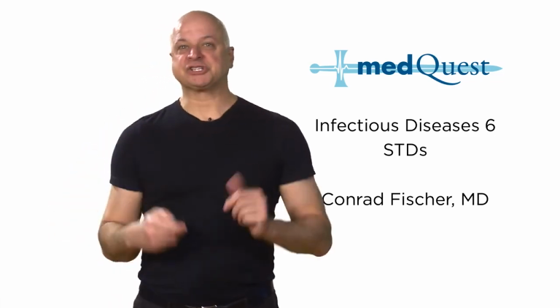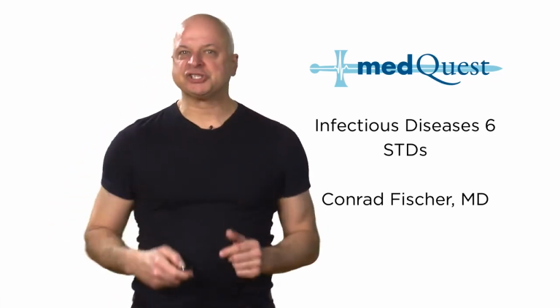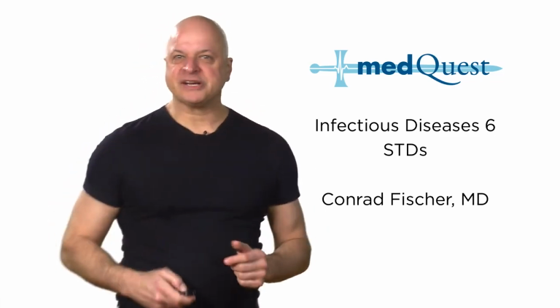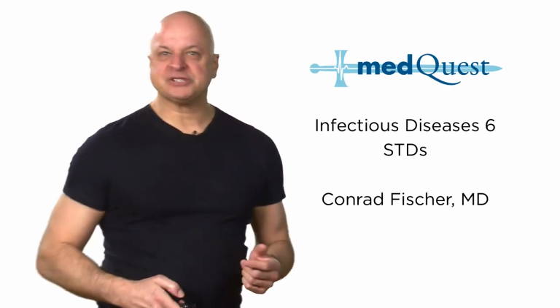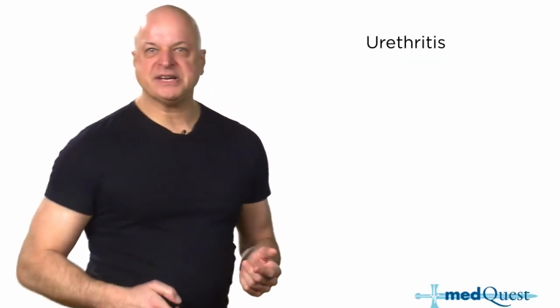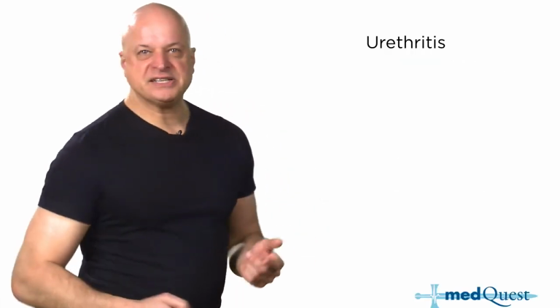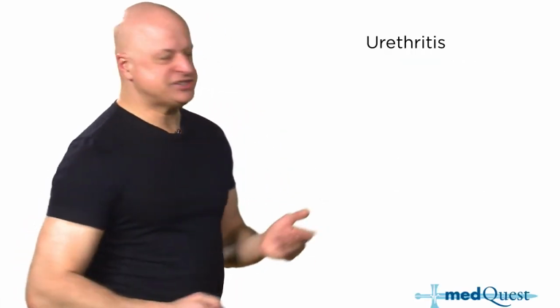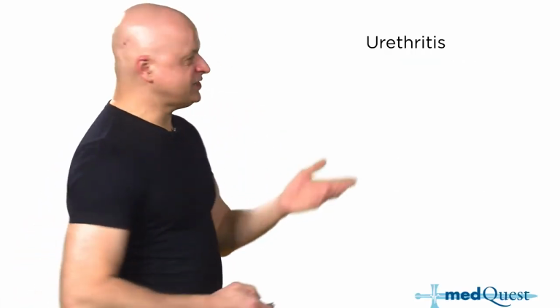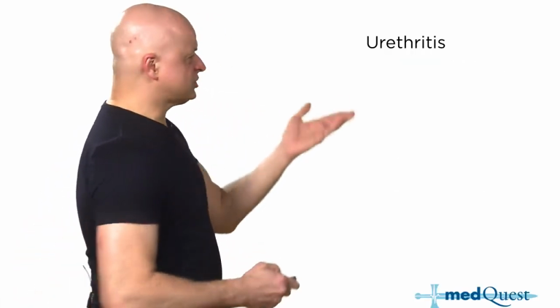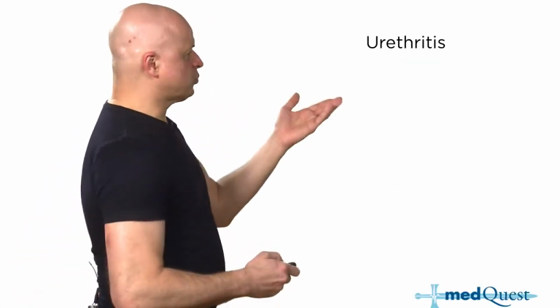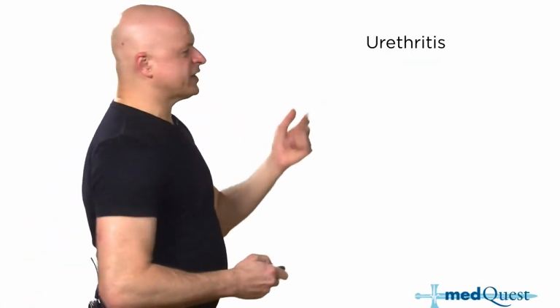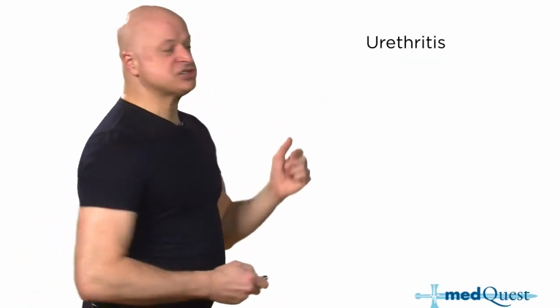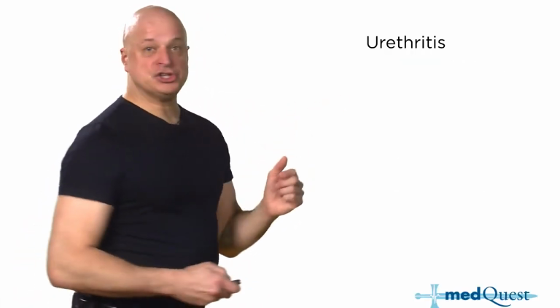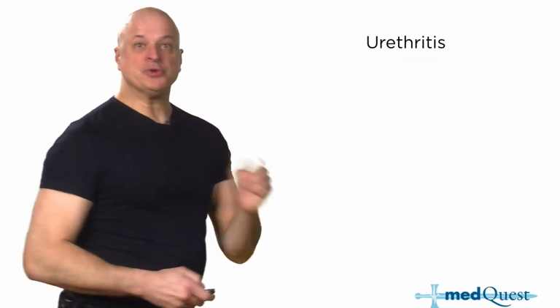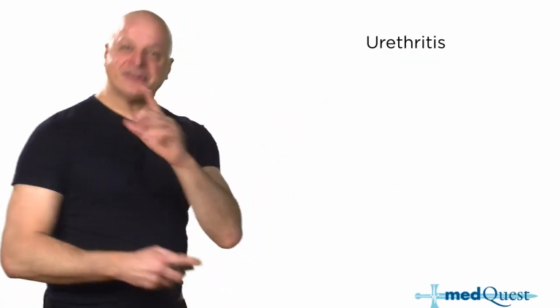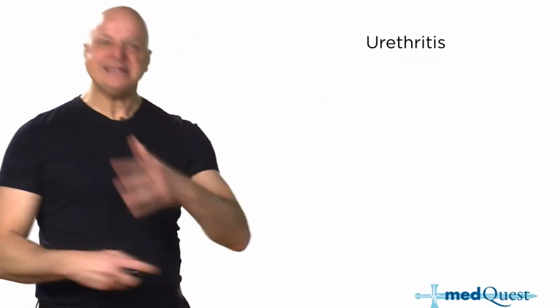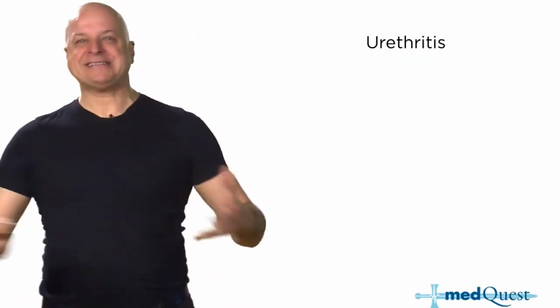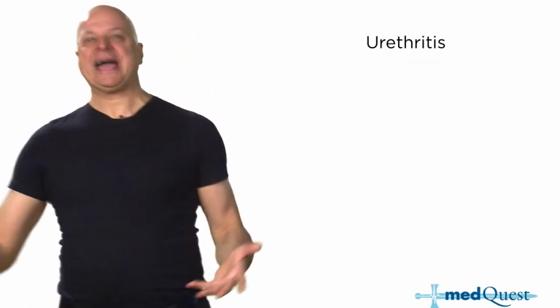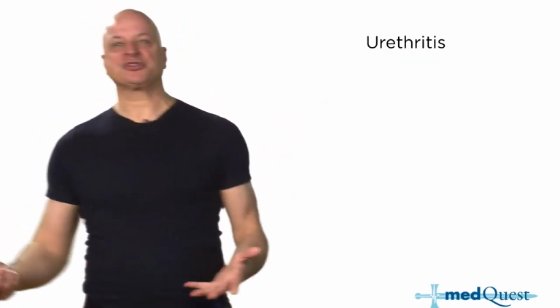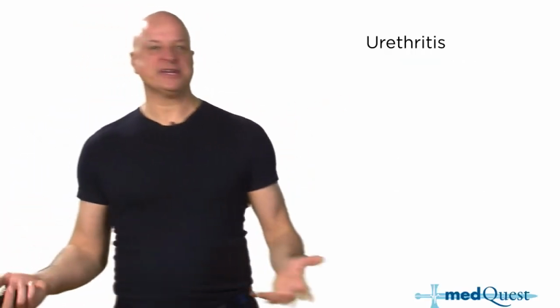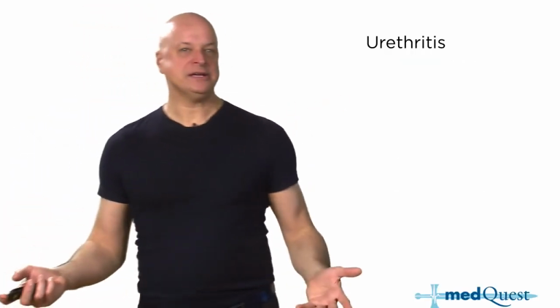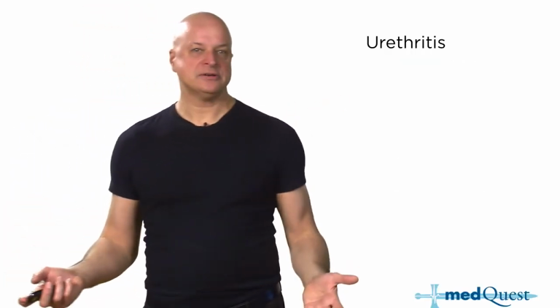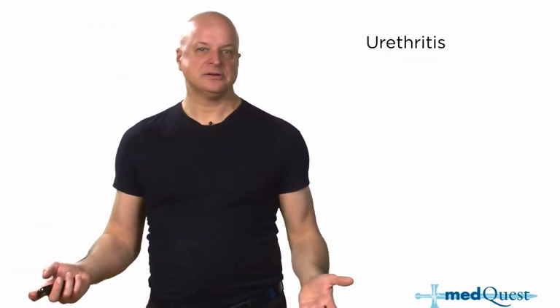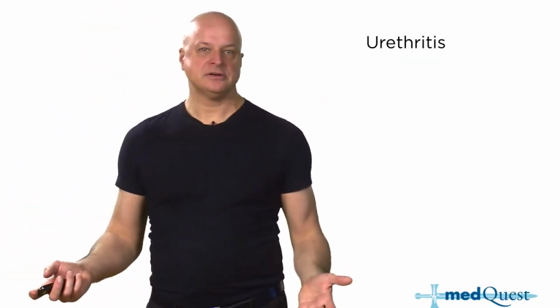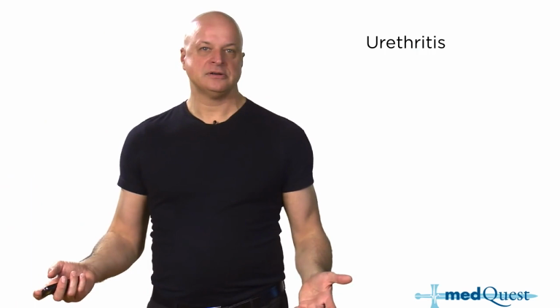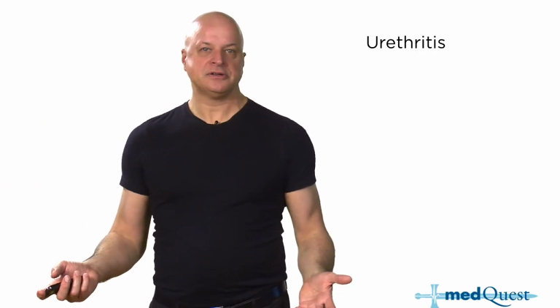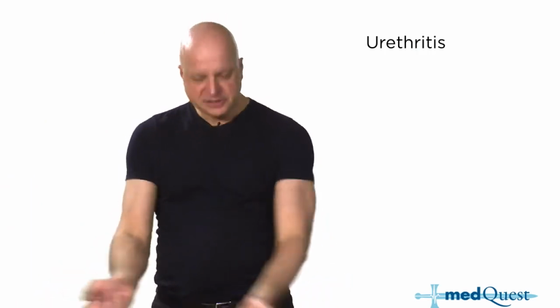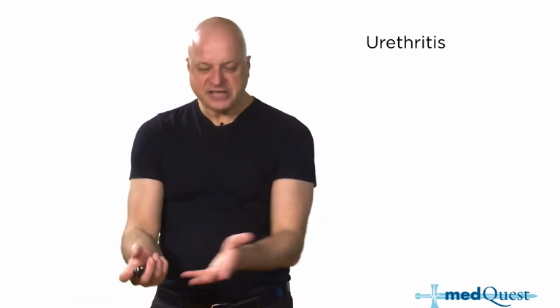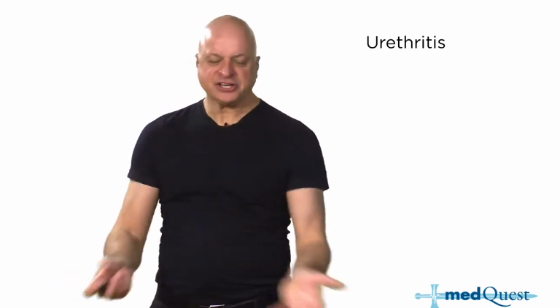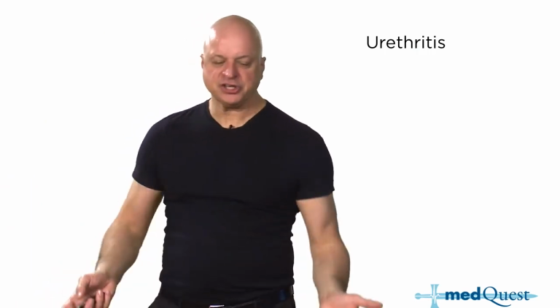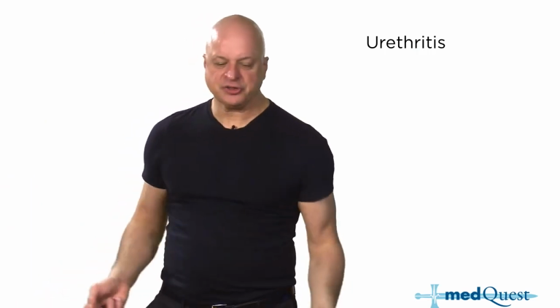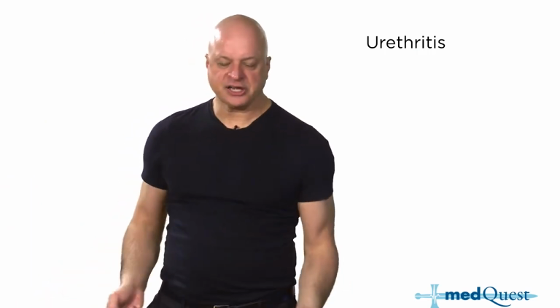Sexually transmitted diseases — what is new? There actually are new things.